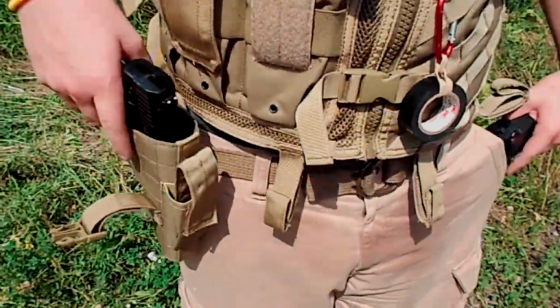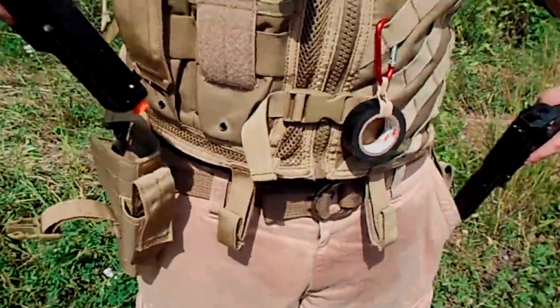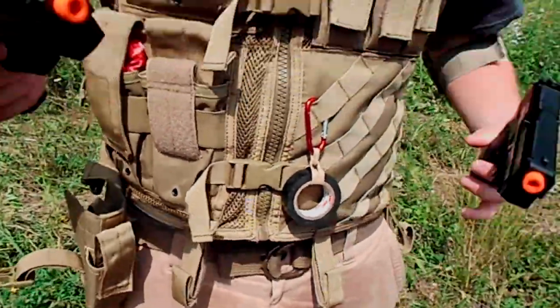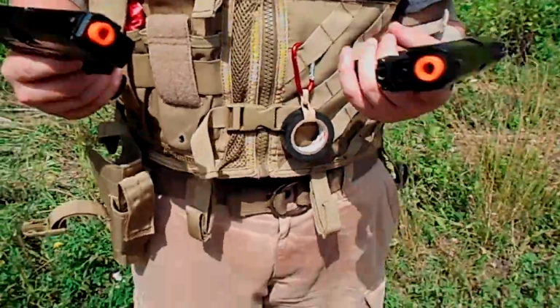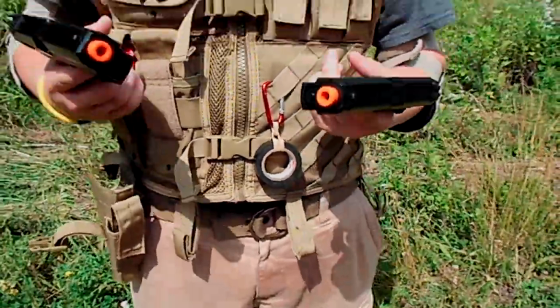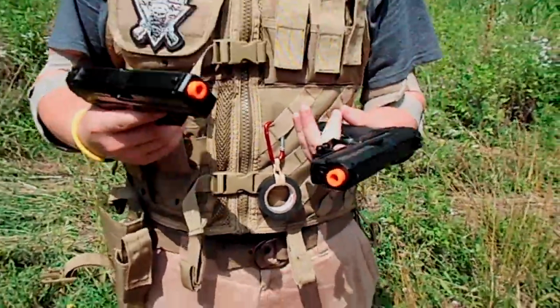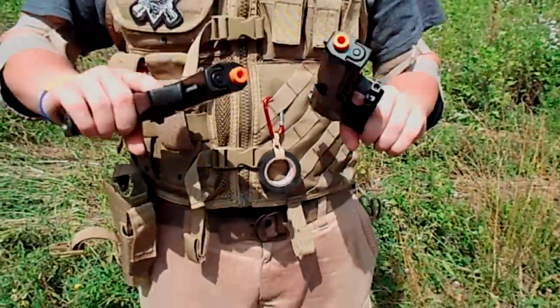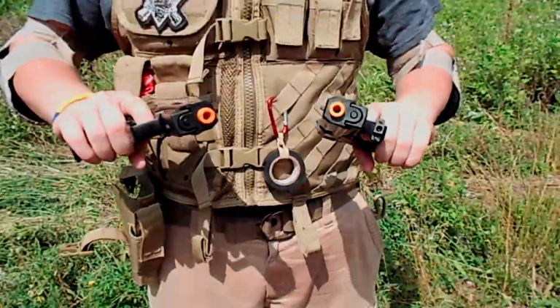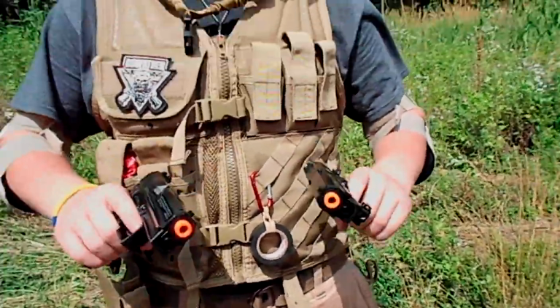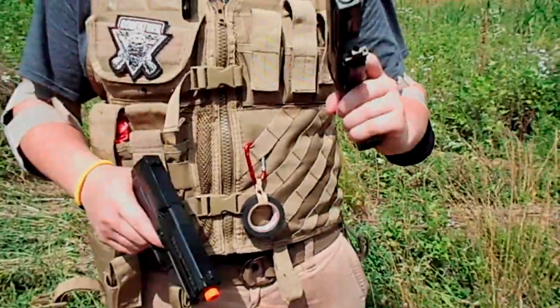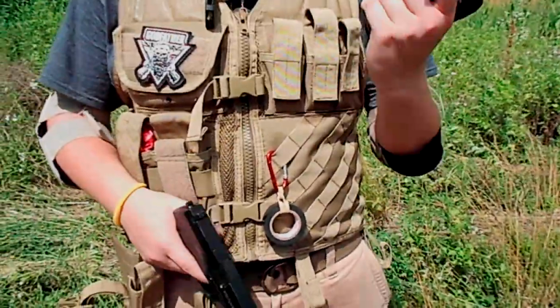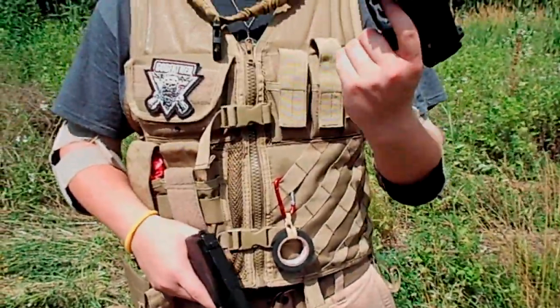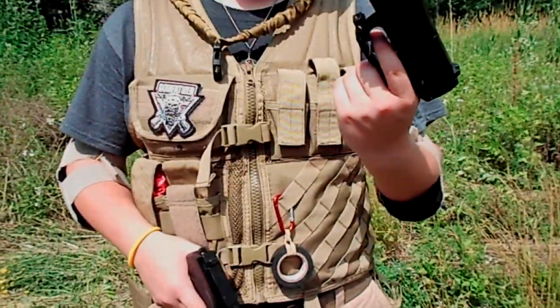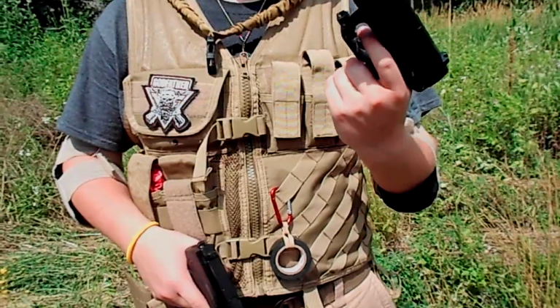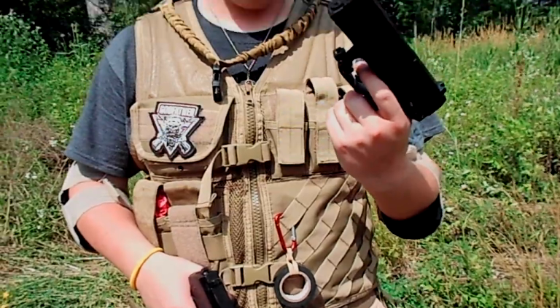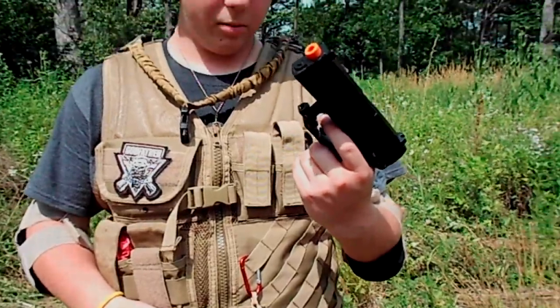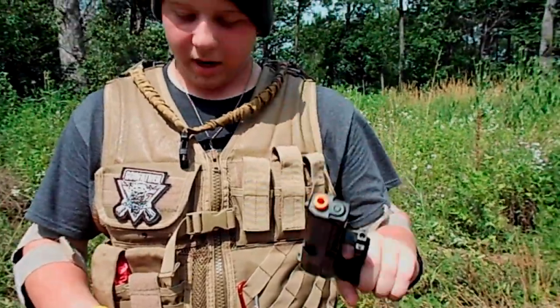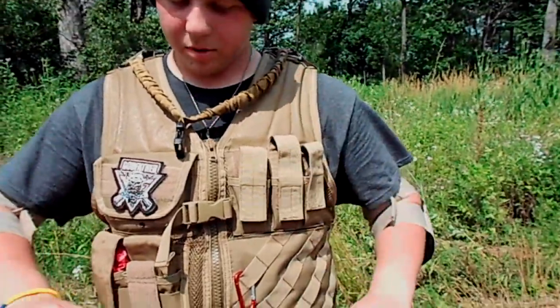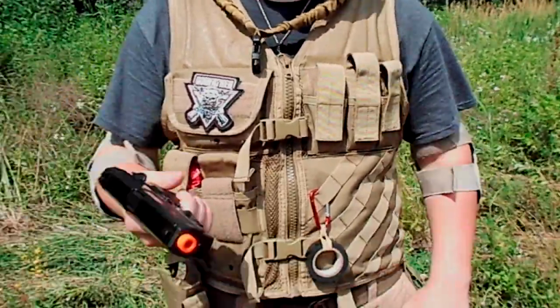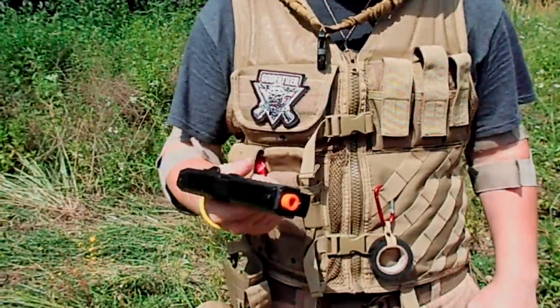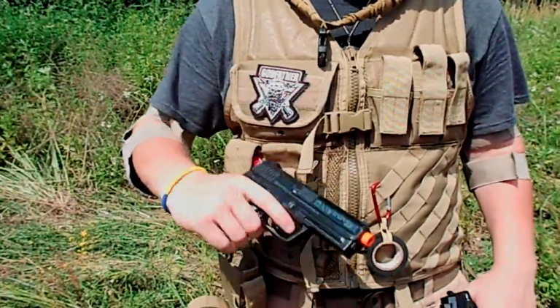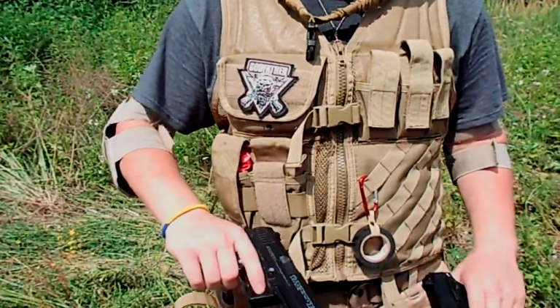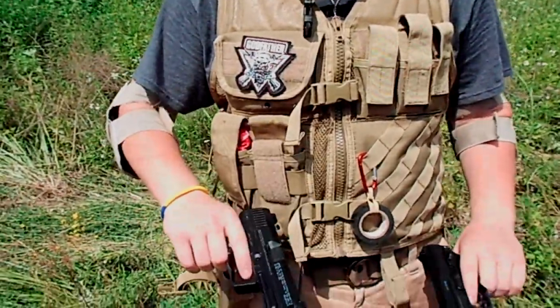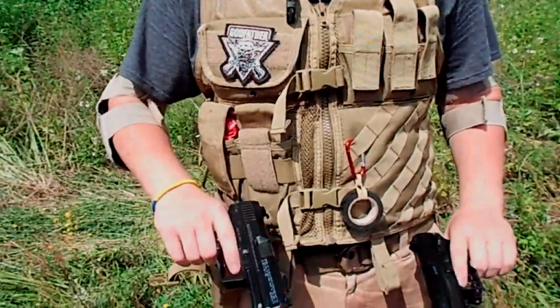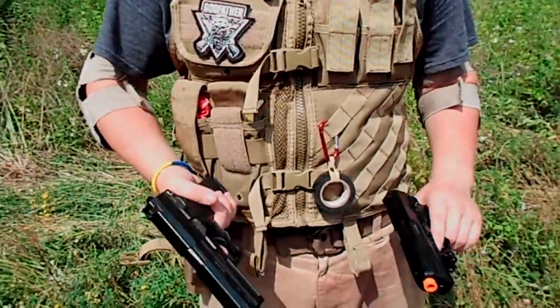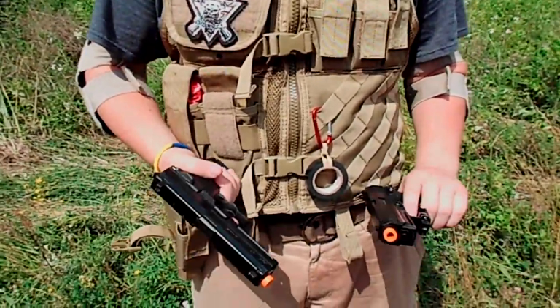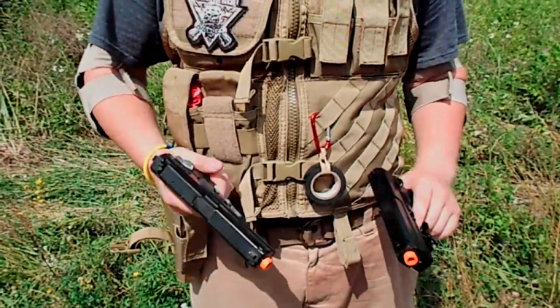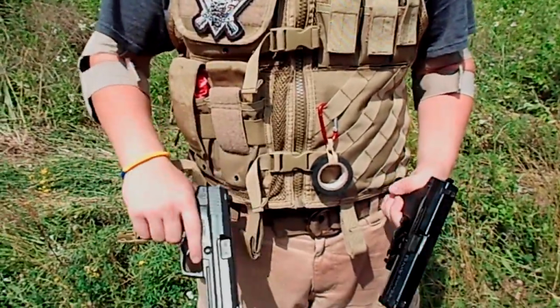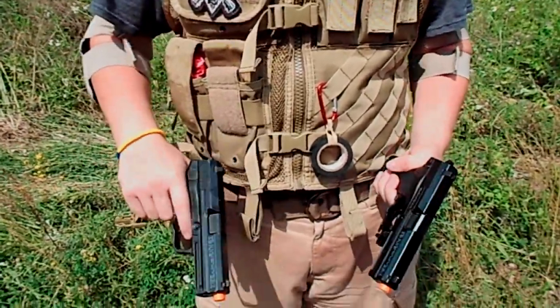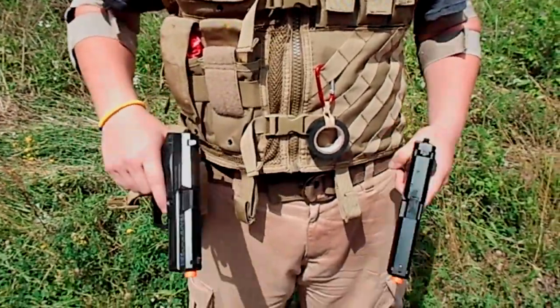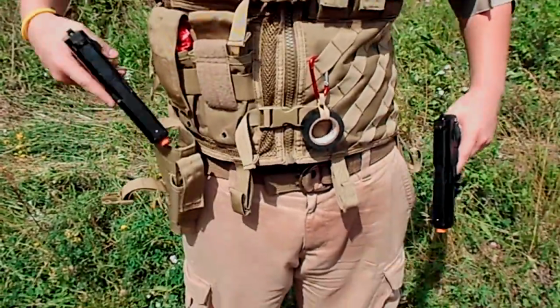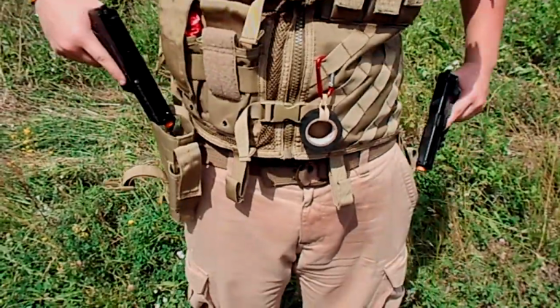I have two USP-45s. This one I'm actually borrowing from a friend, but this one I have. Got these at Walmart for like $40. They work really good.